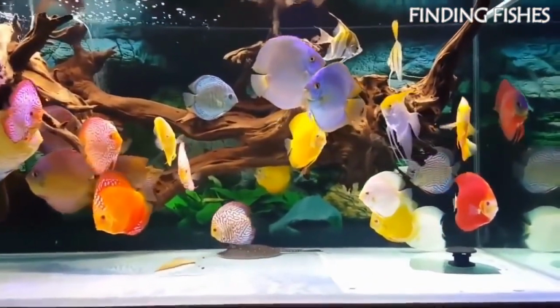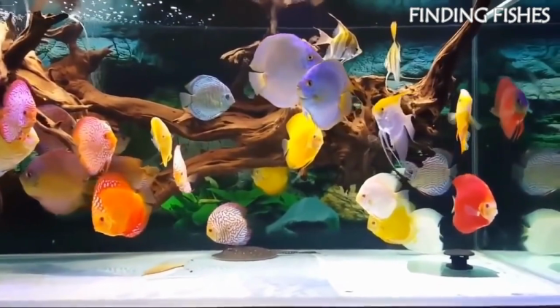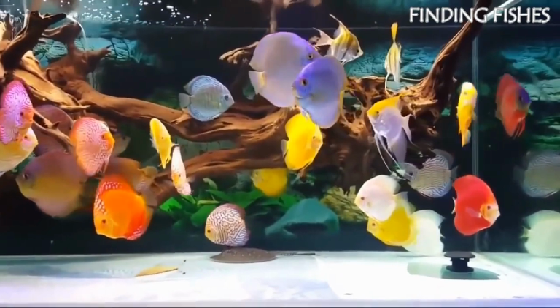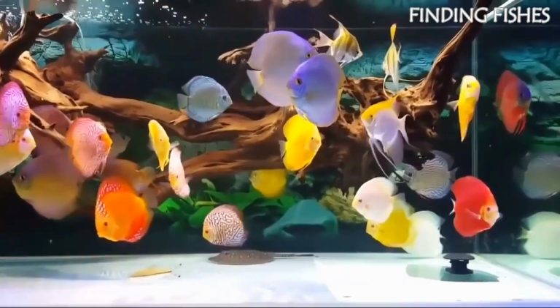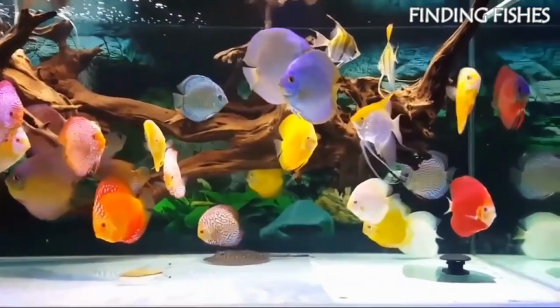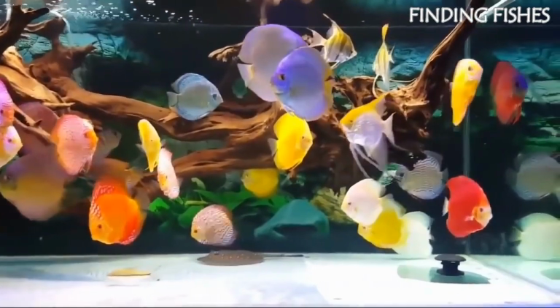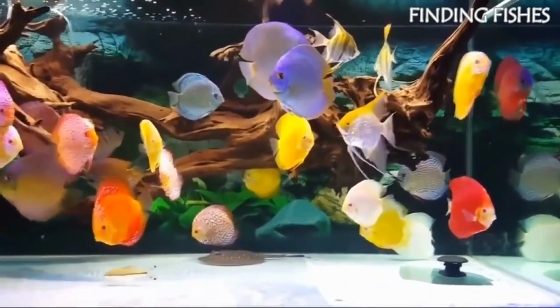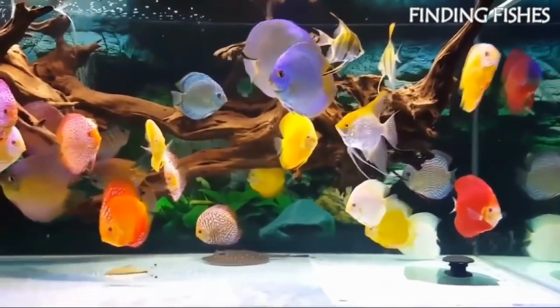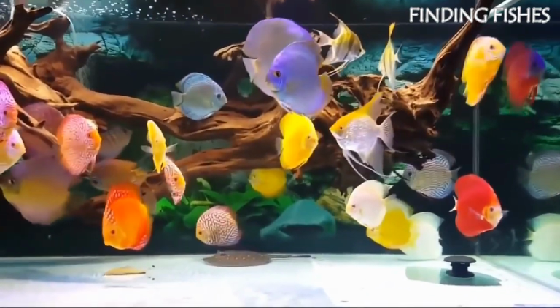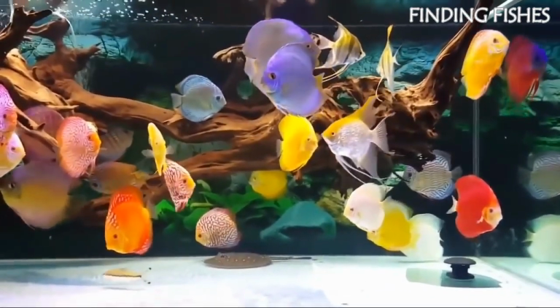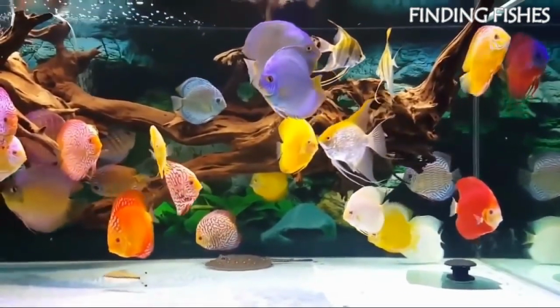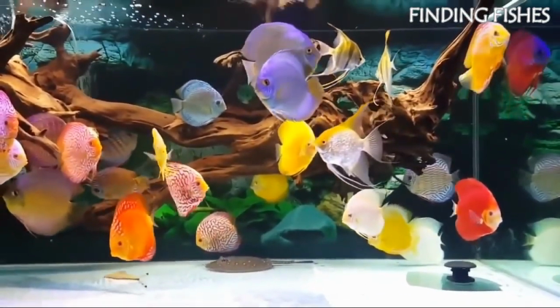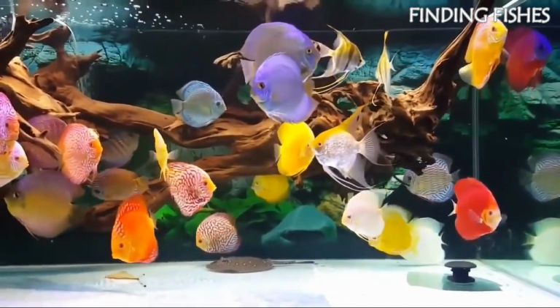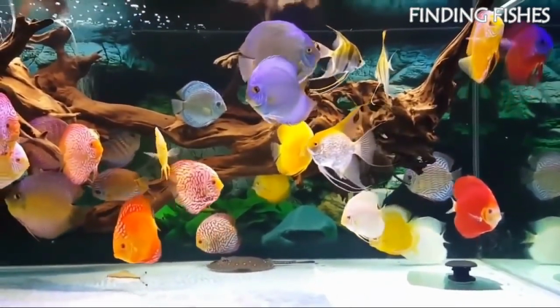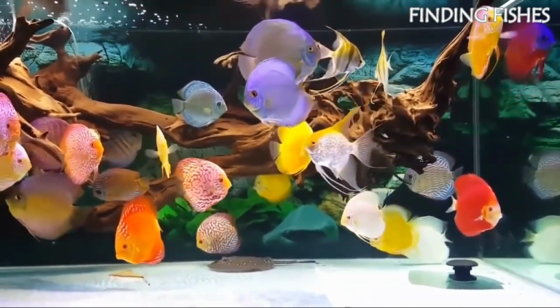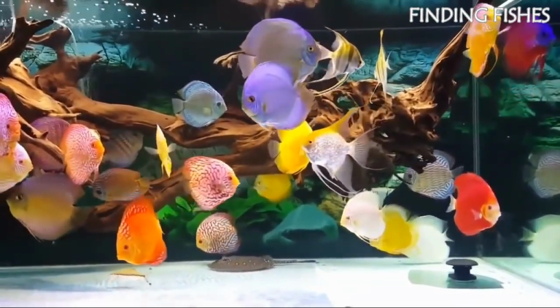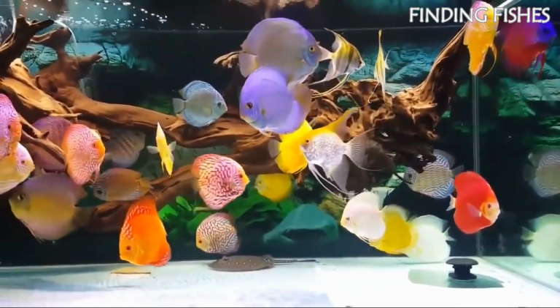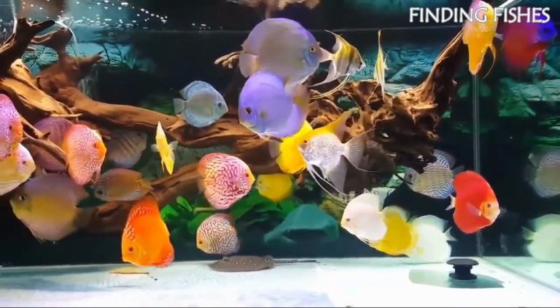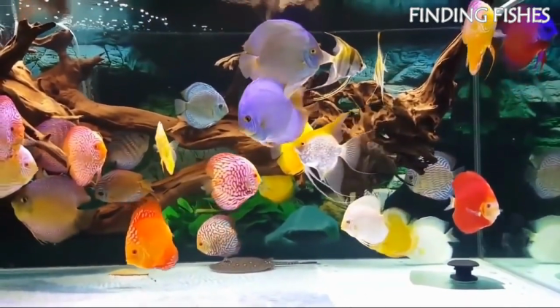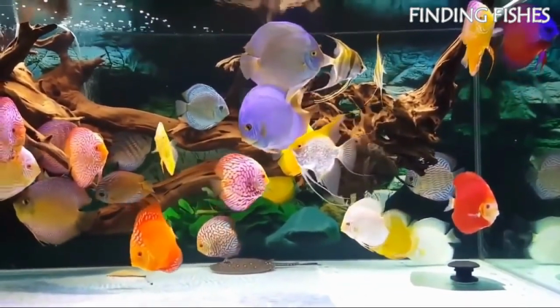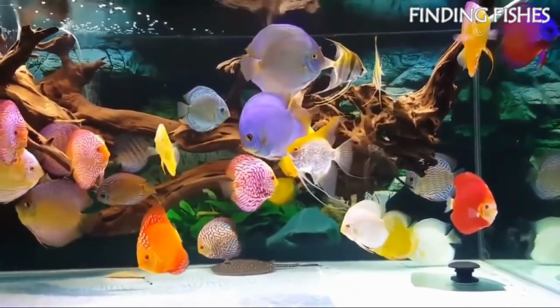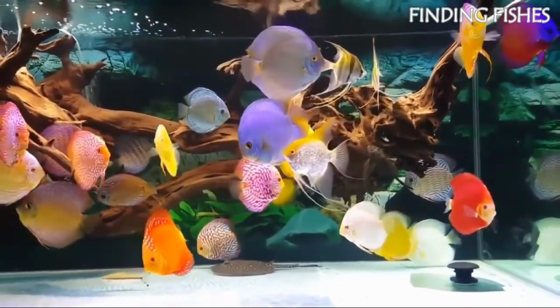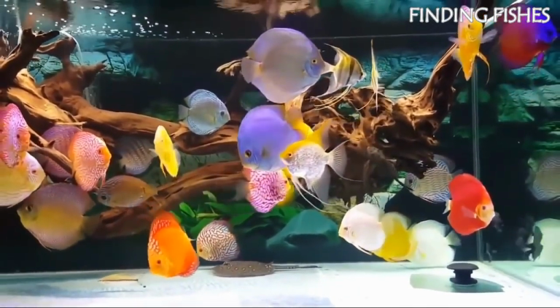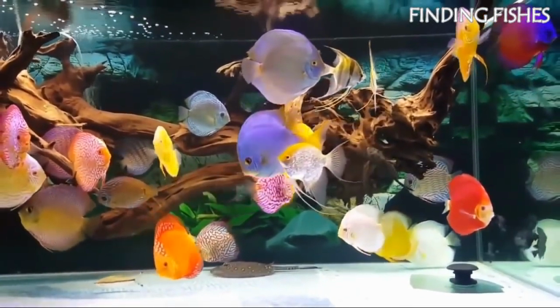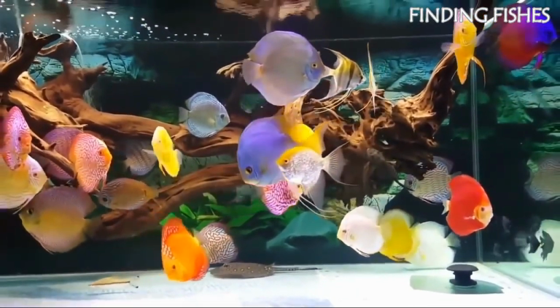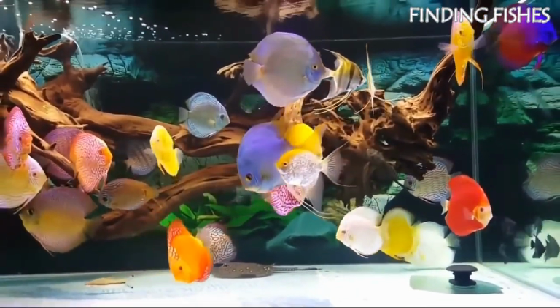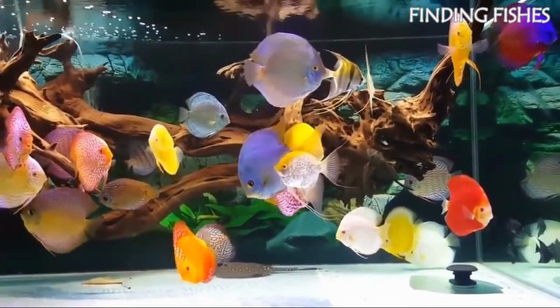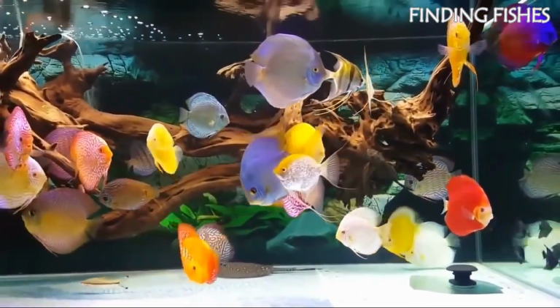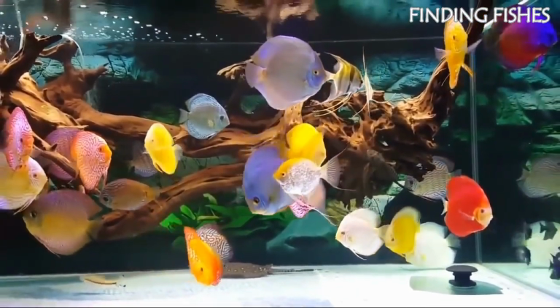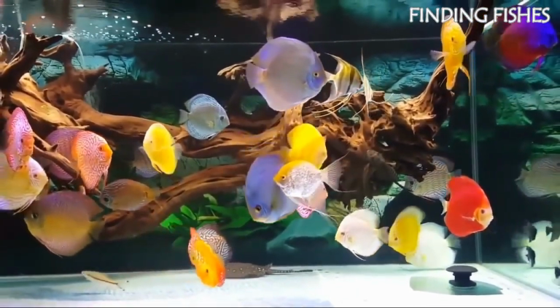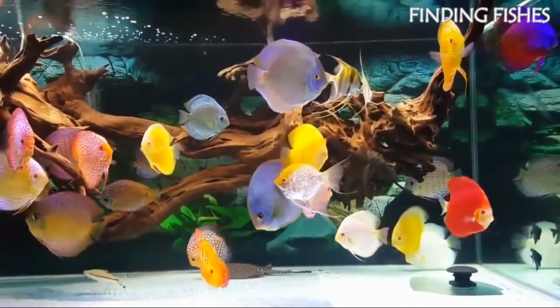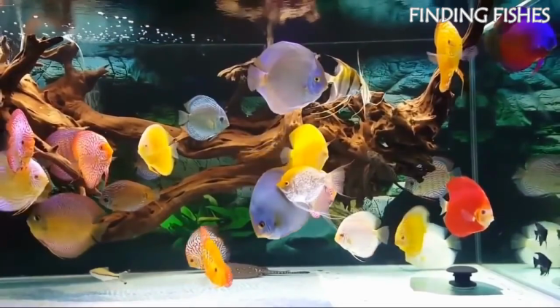Discus should be kept in groups, like the Rummy Nose Tetra, as this will prevent any aggressive tendencies.